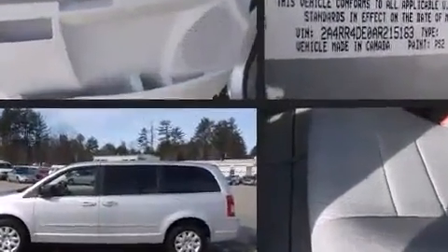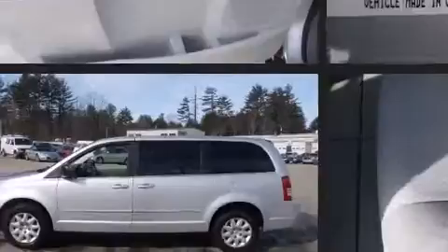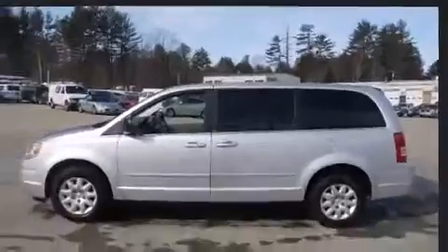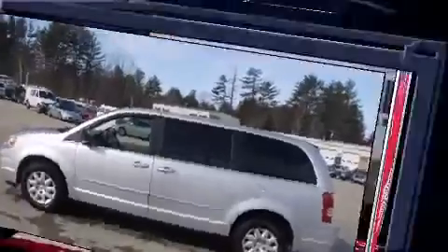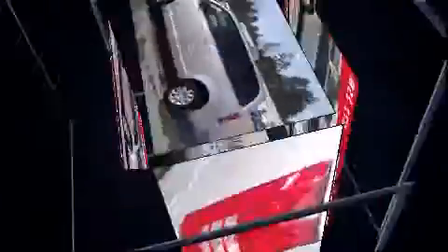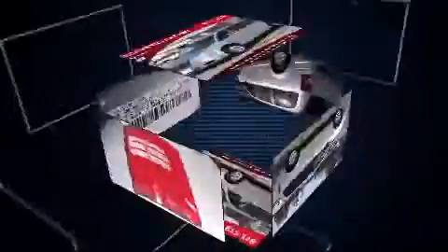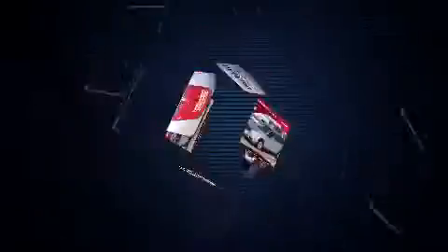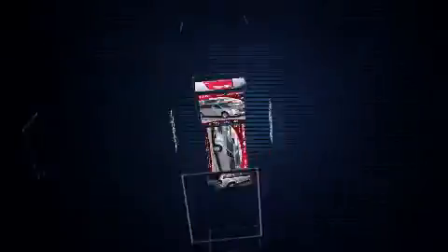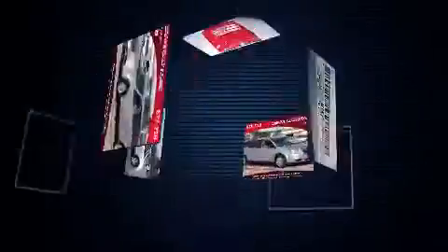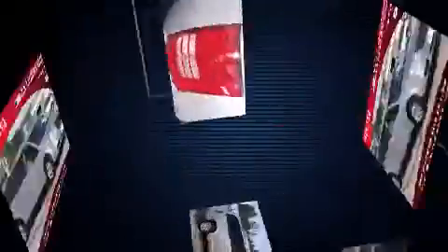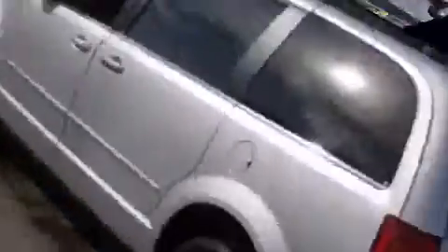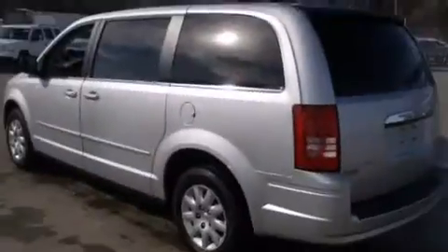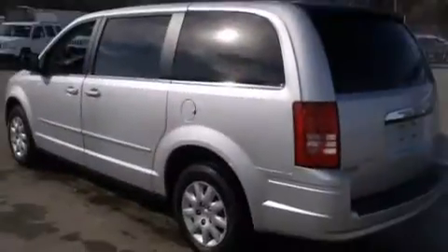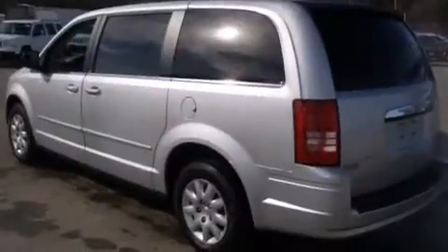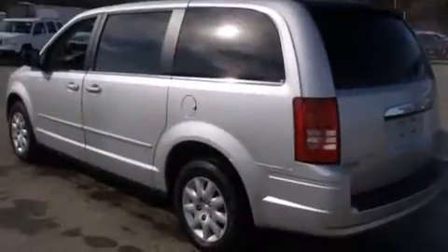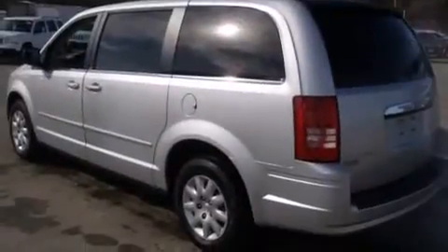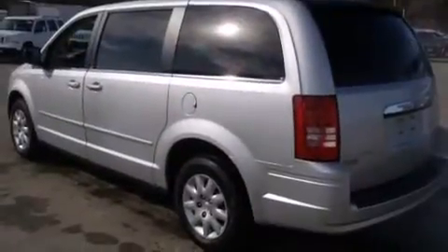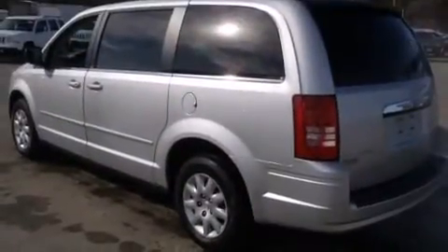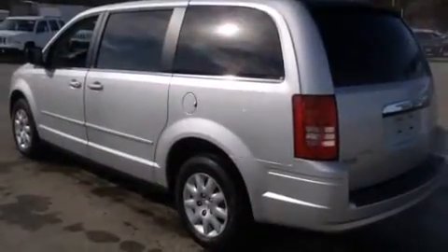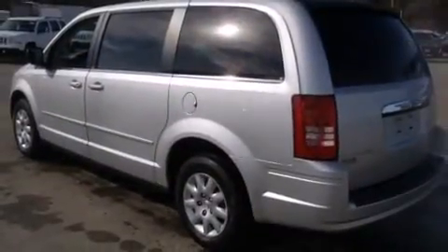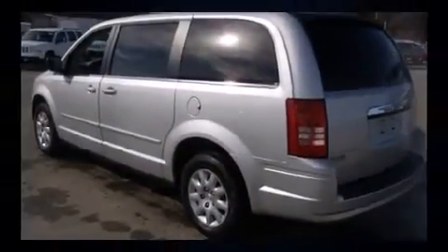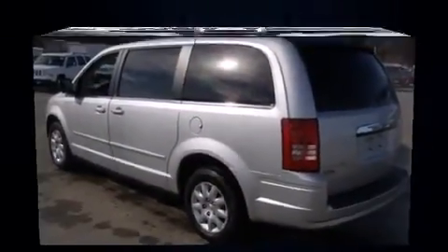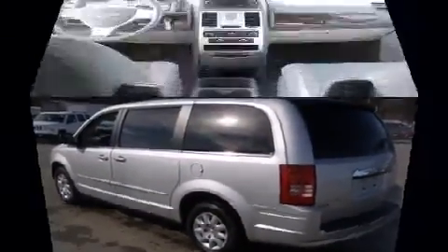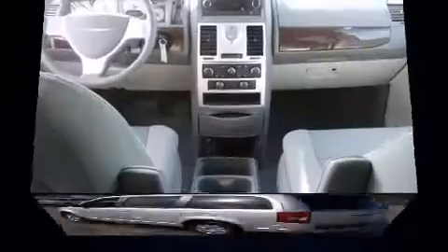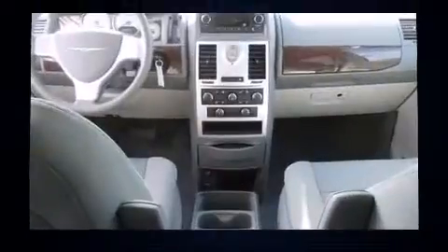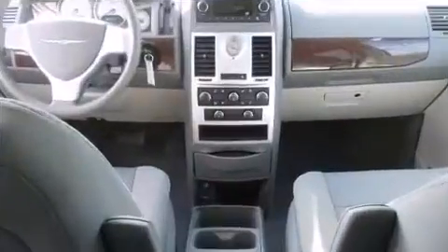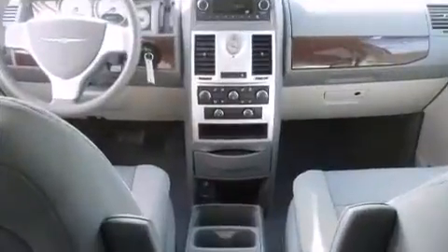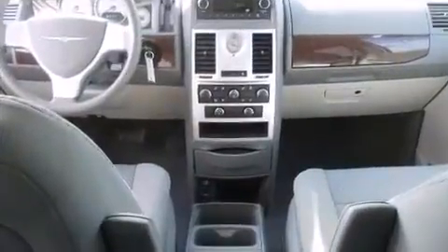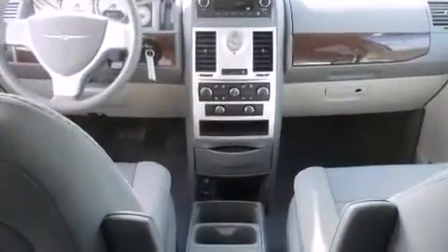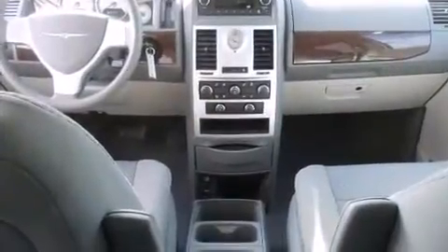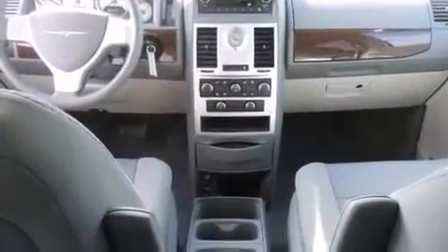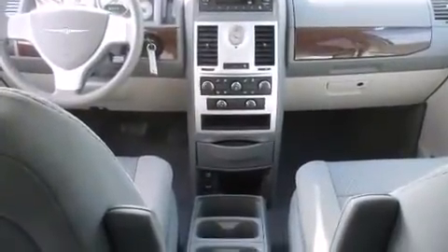The following features are included: a removable floor console, an overhead console, and remote keyless entry.